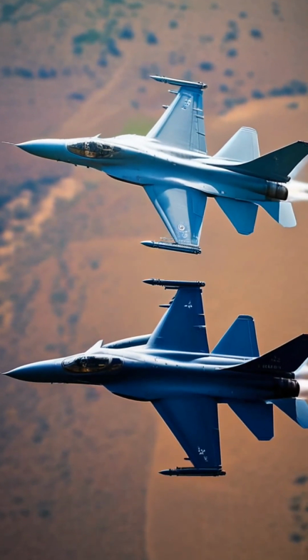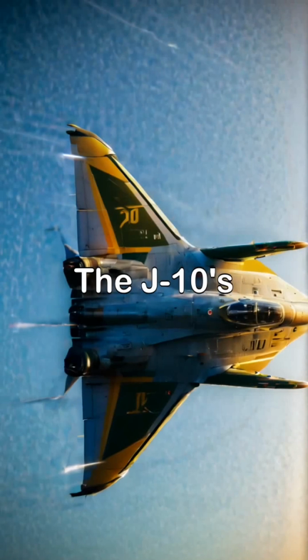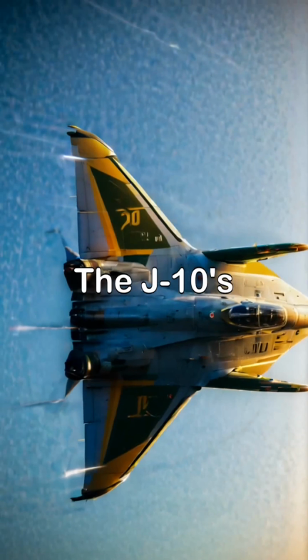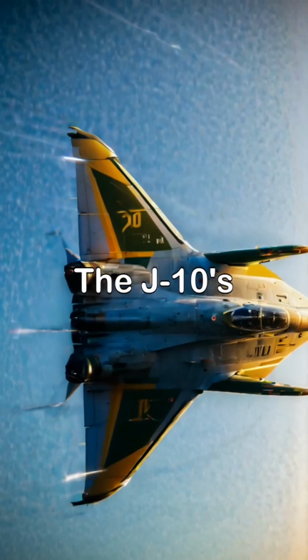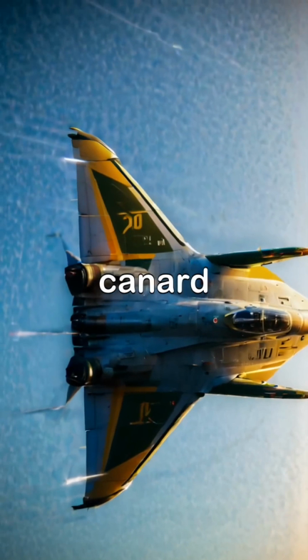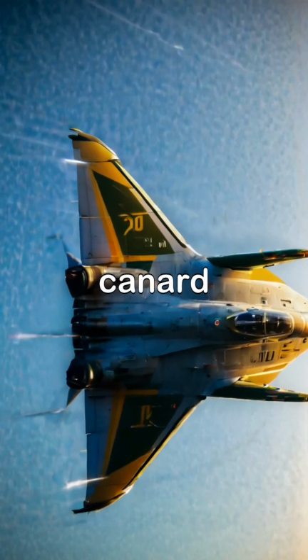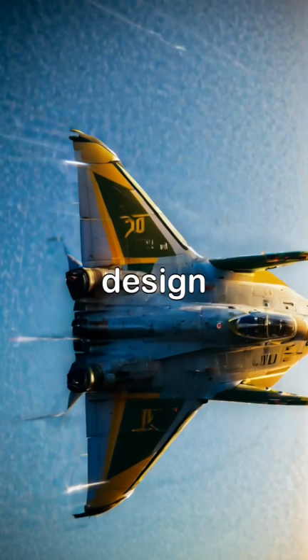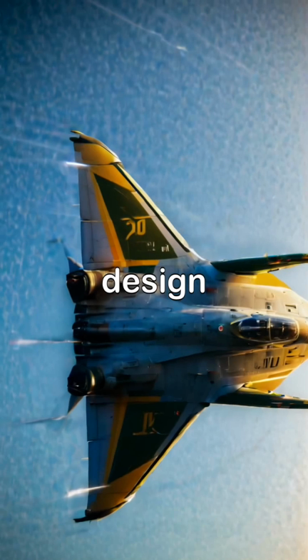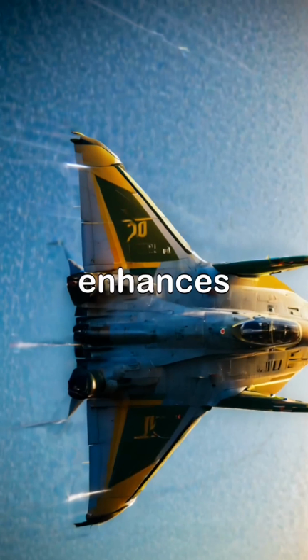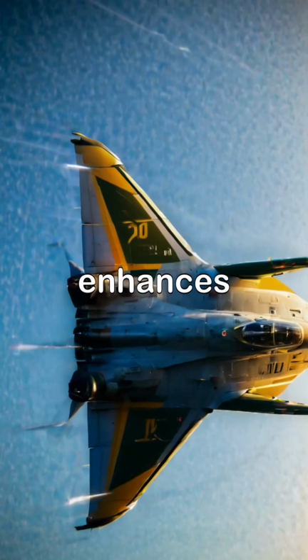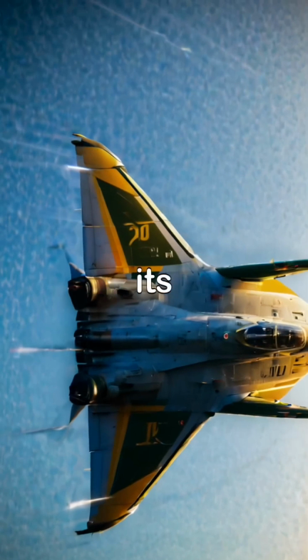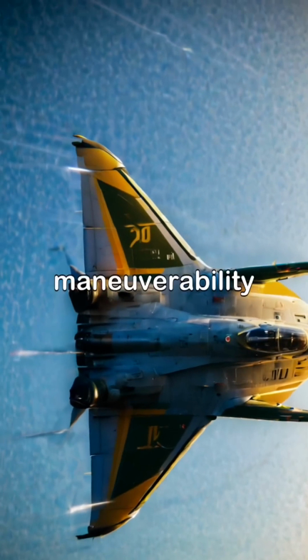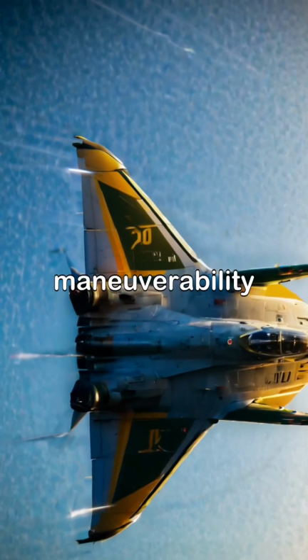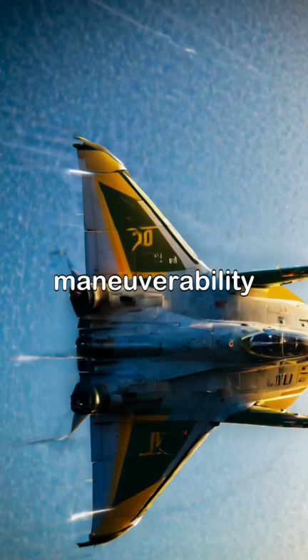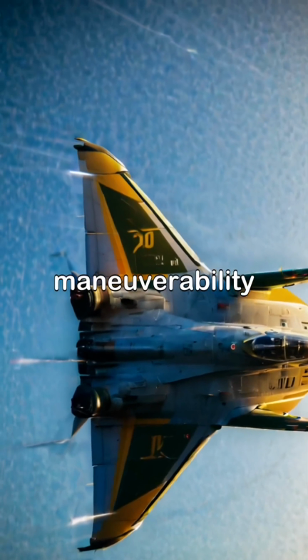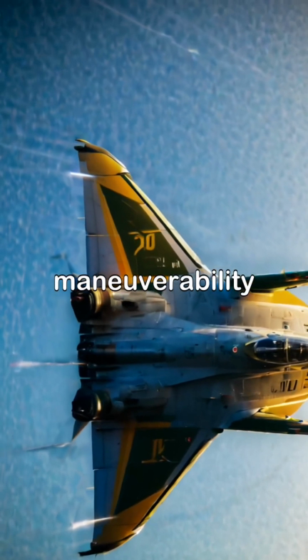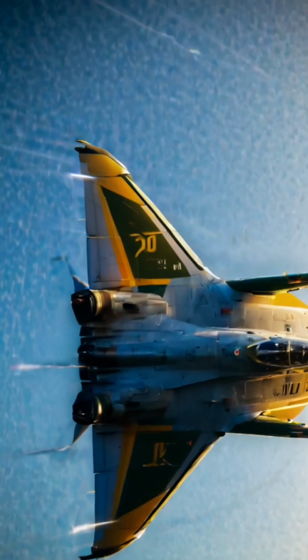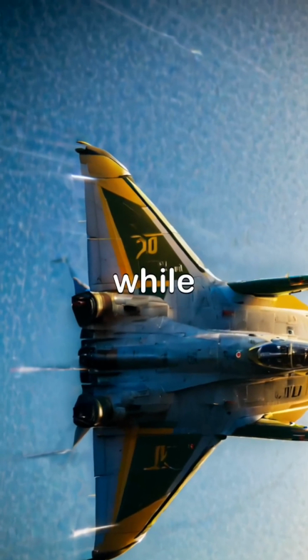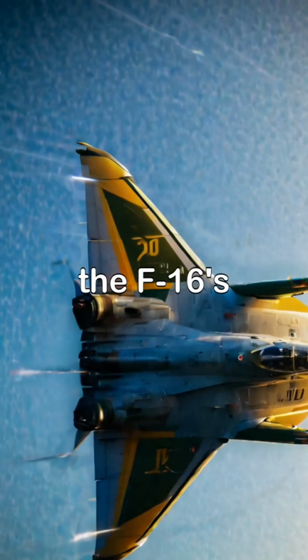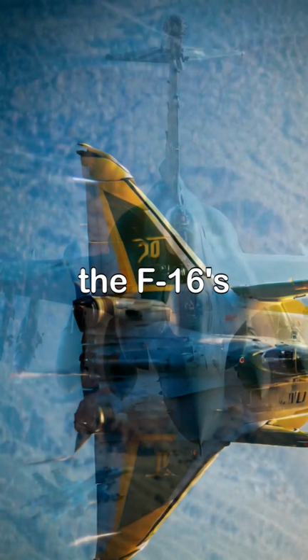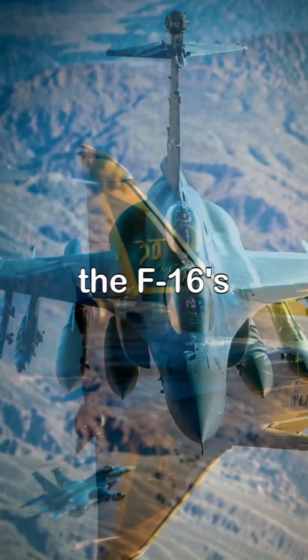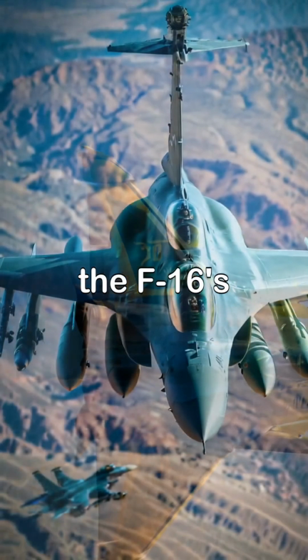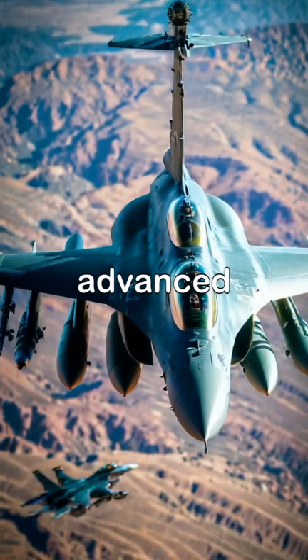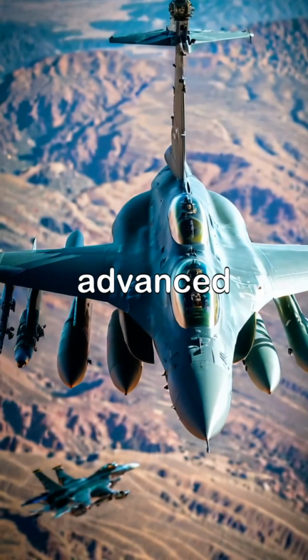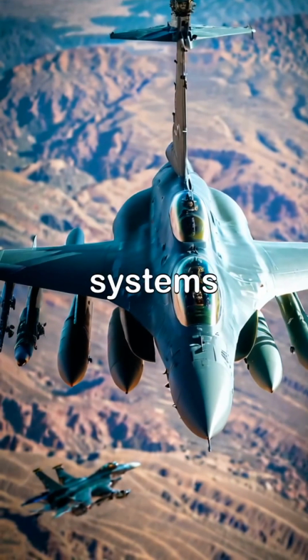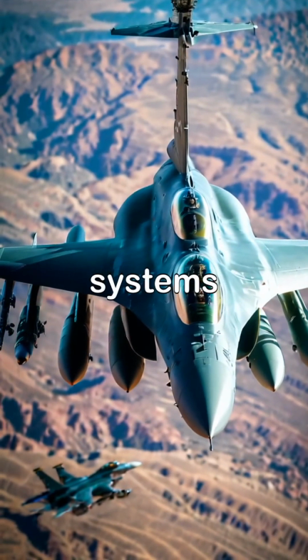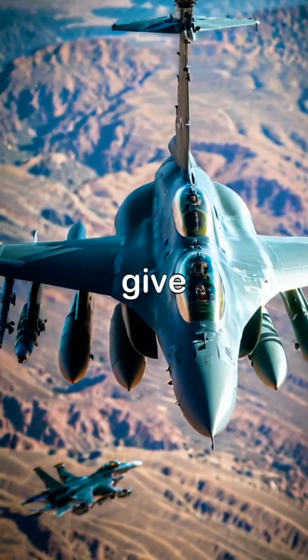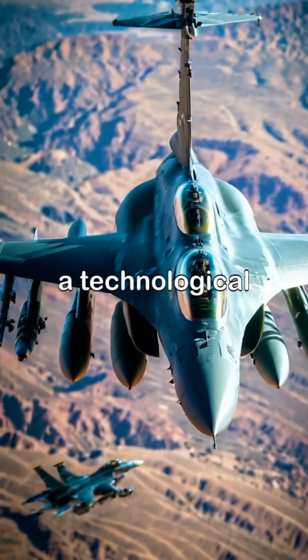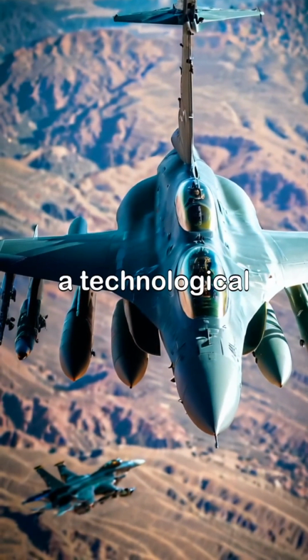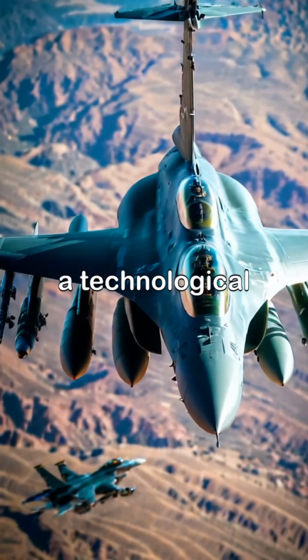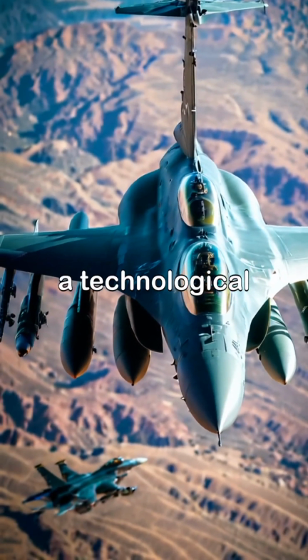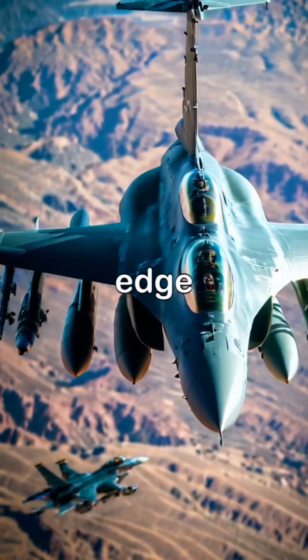The J-10's canard design enhances its maneuverability, while the F-16's advanced systems give it a technological edge.